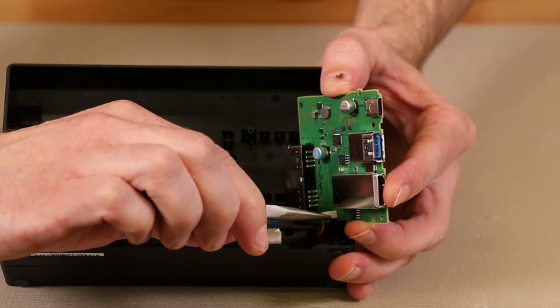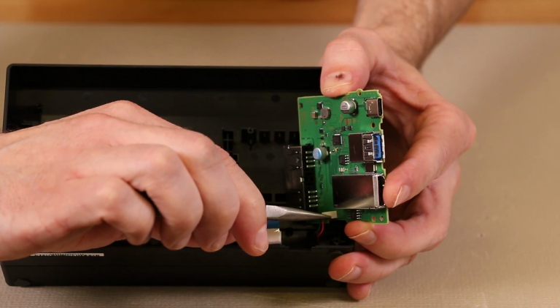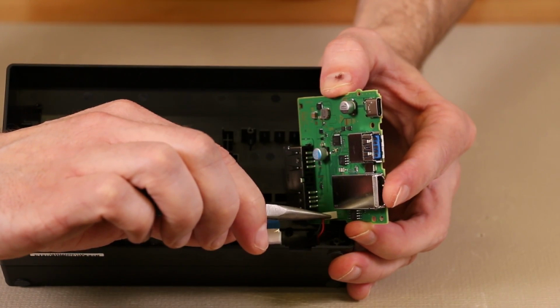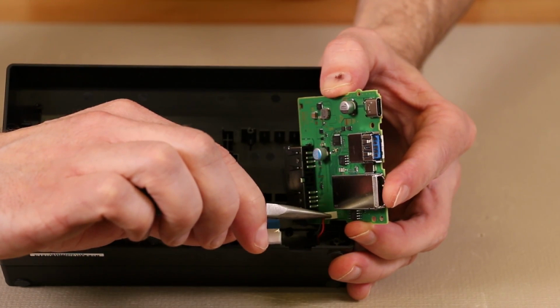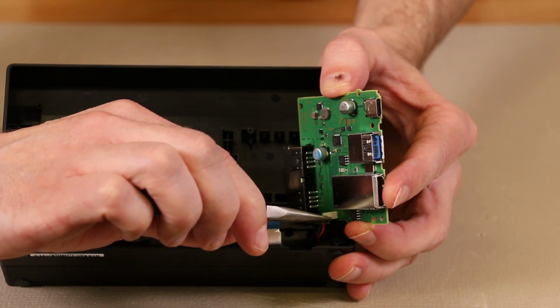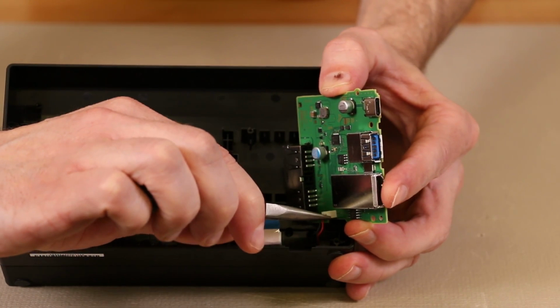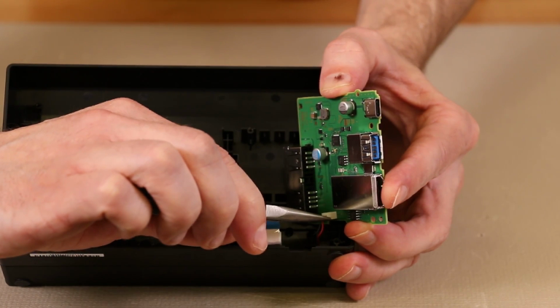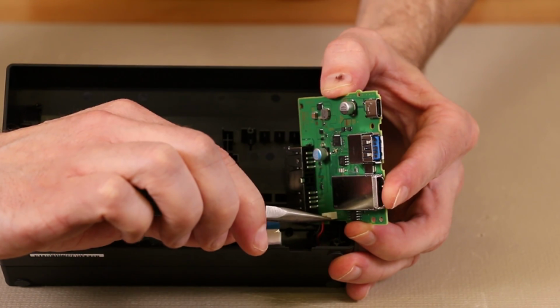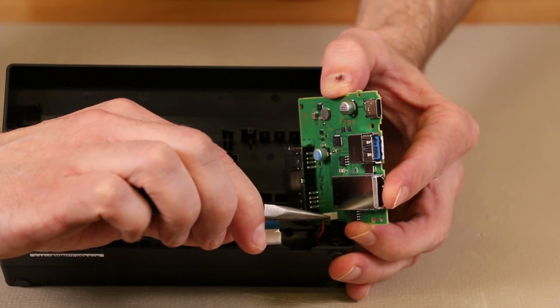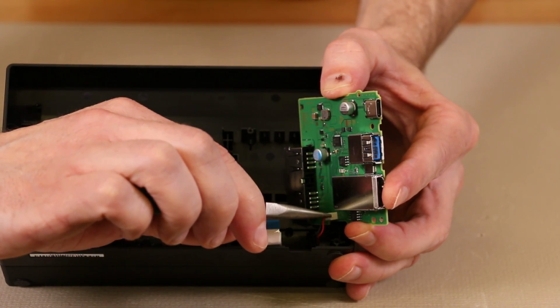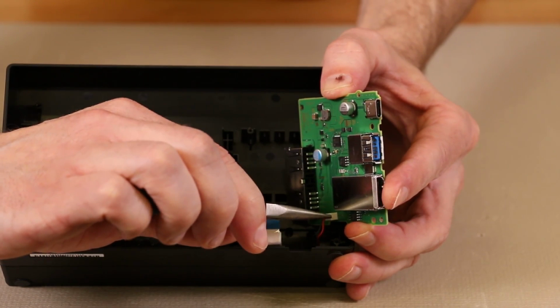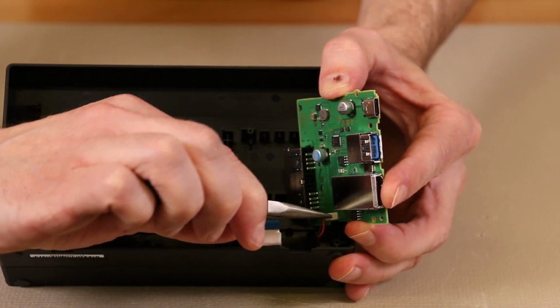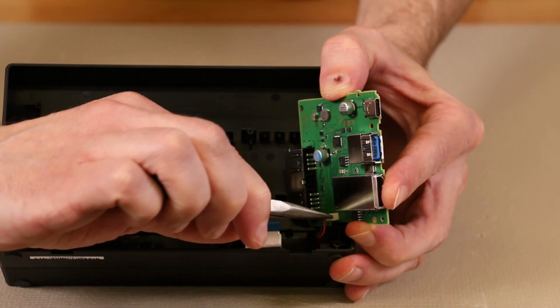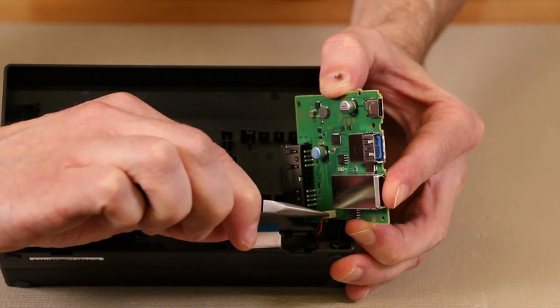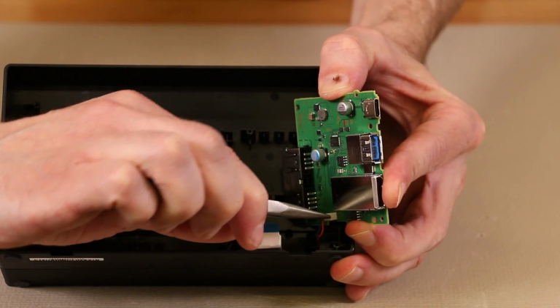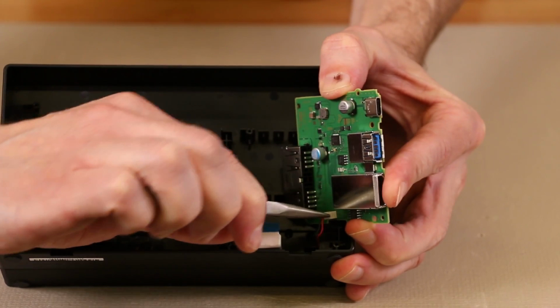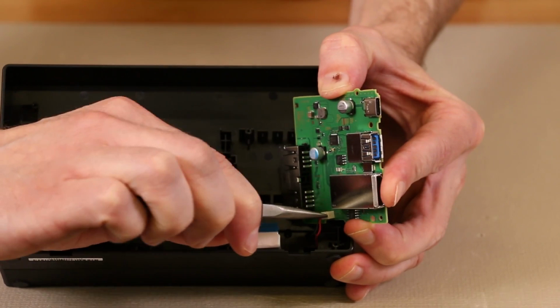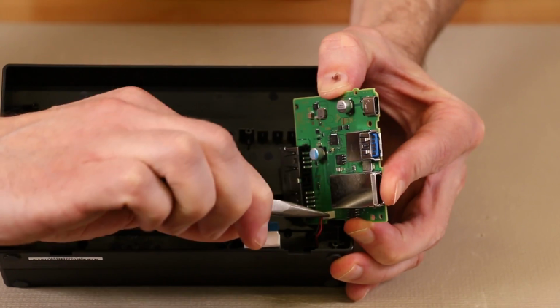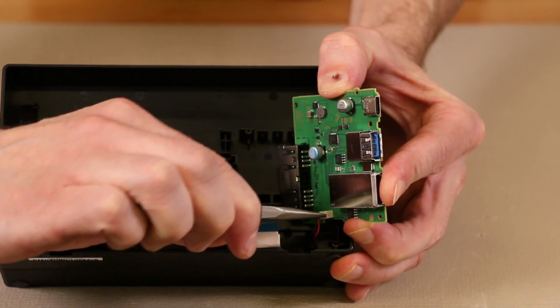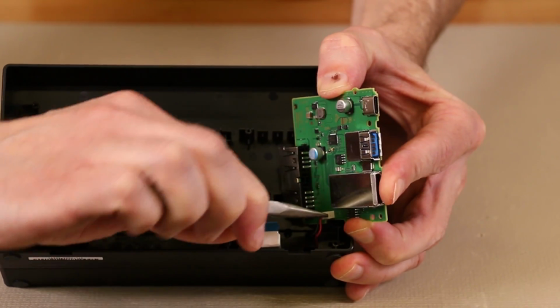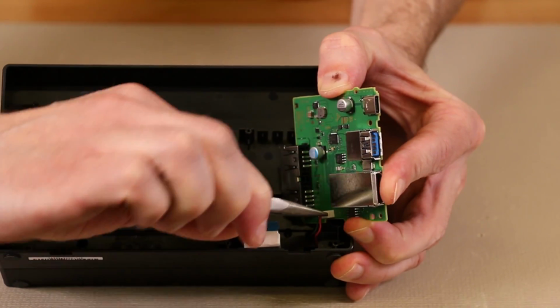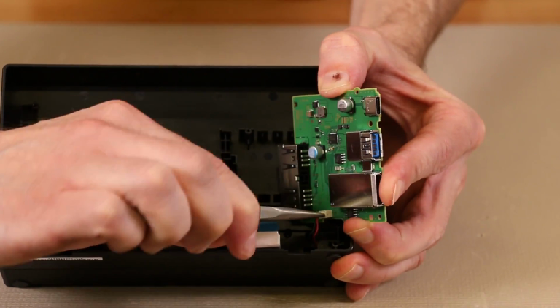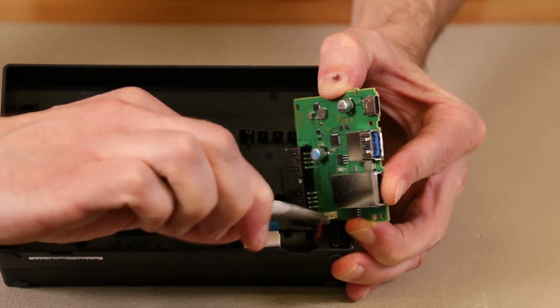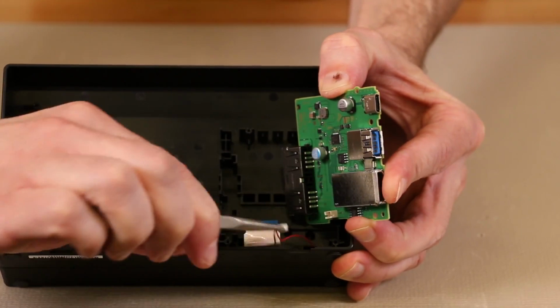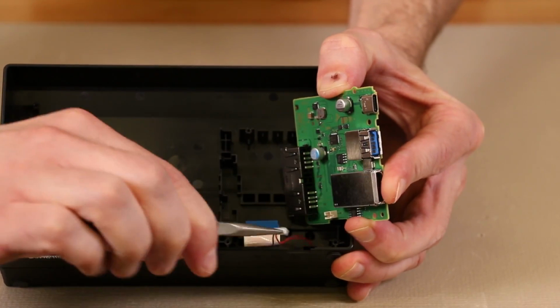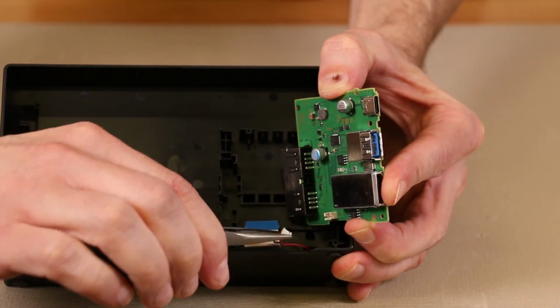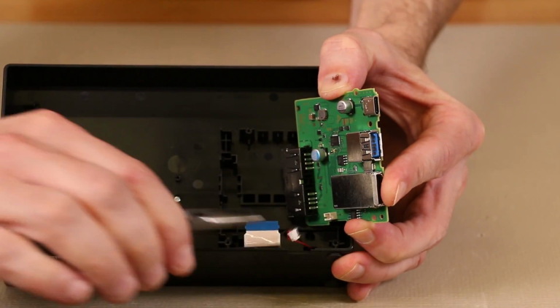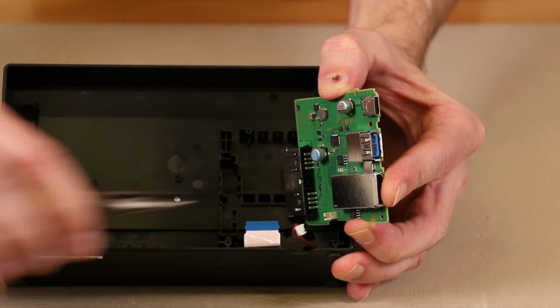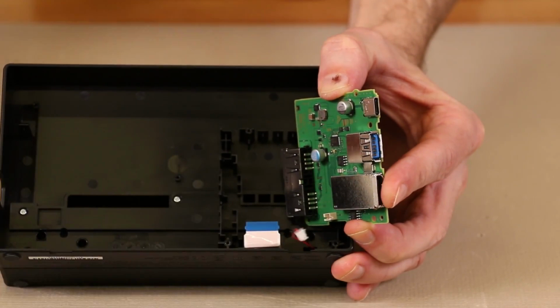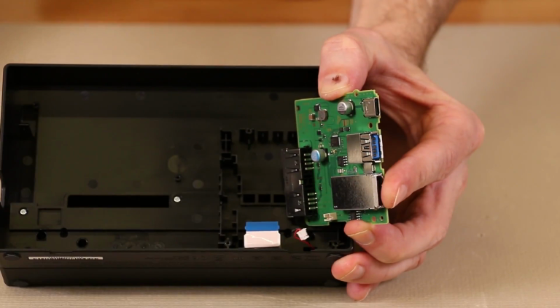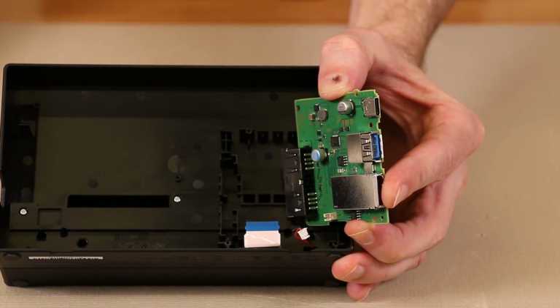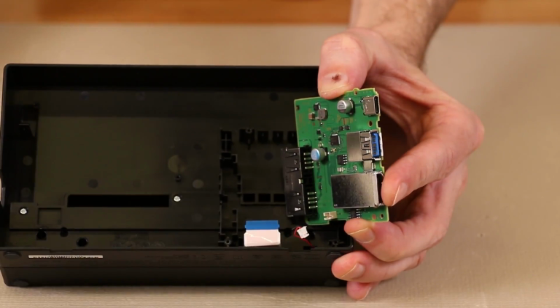So we will grab it, wiggle it gently as we pull up, and there we have it.